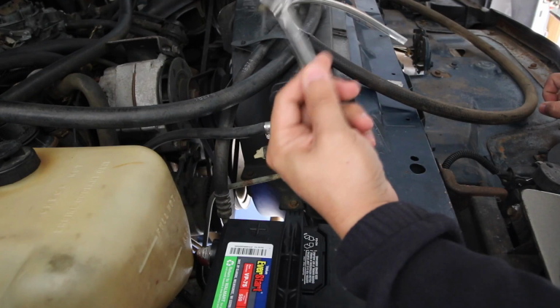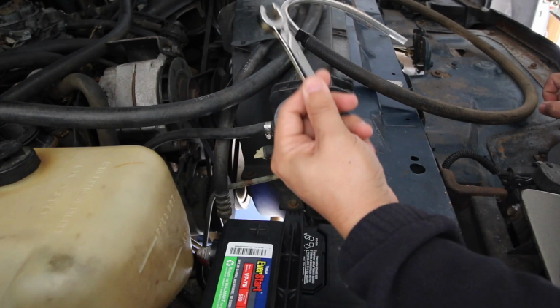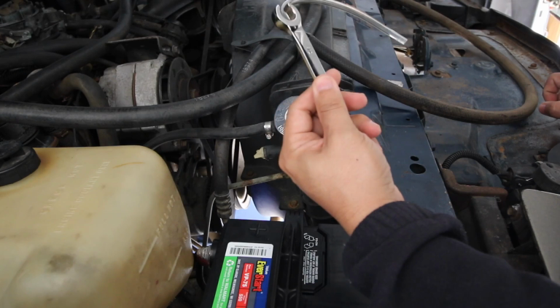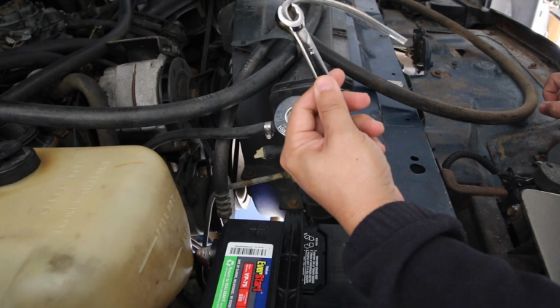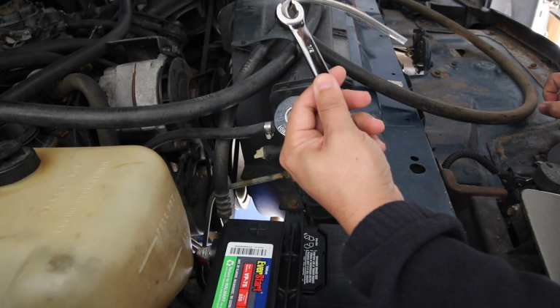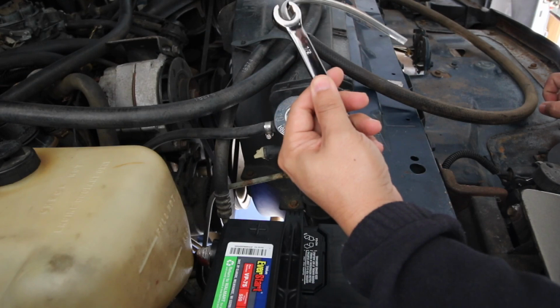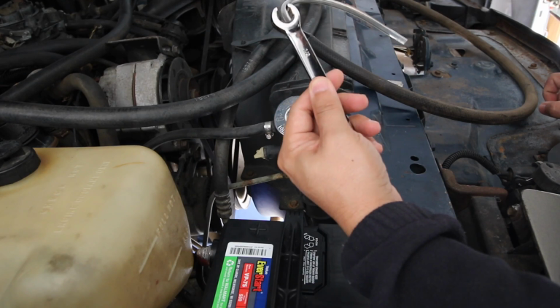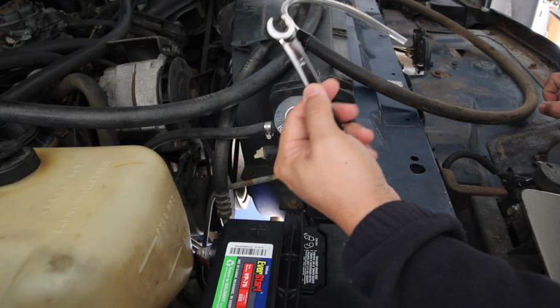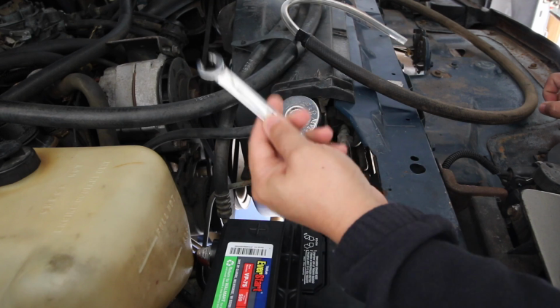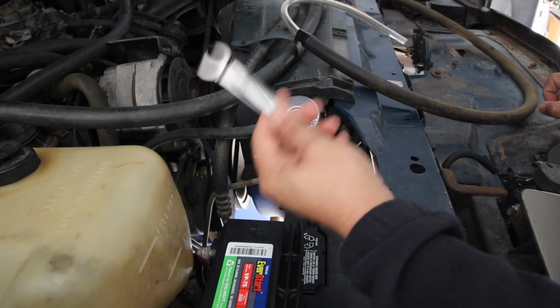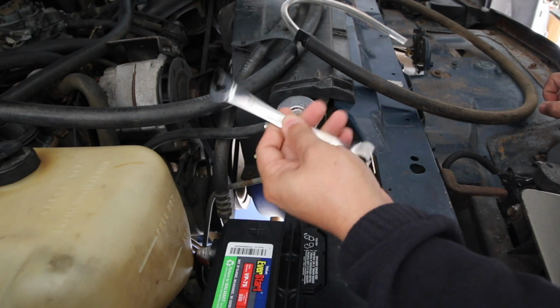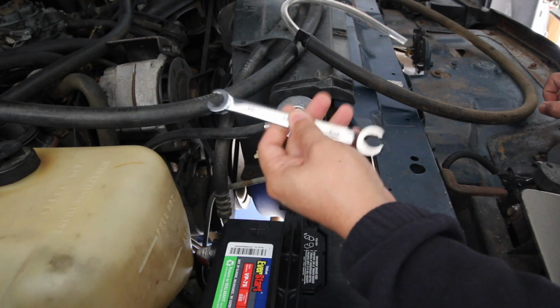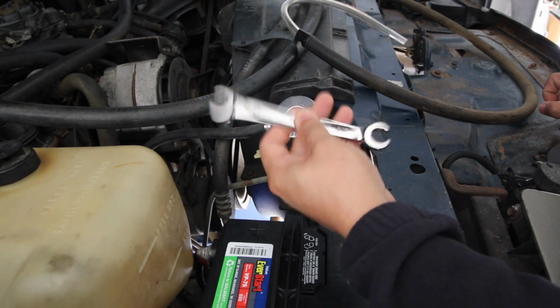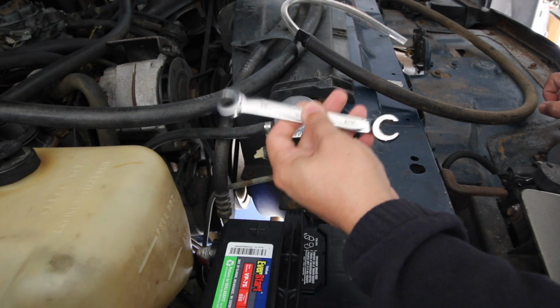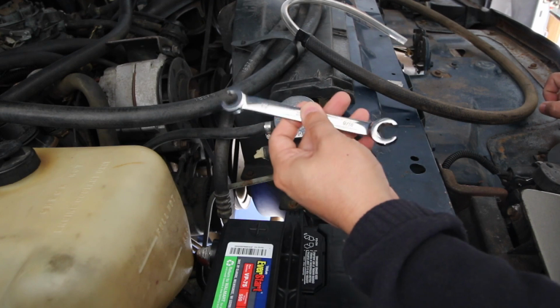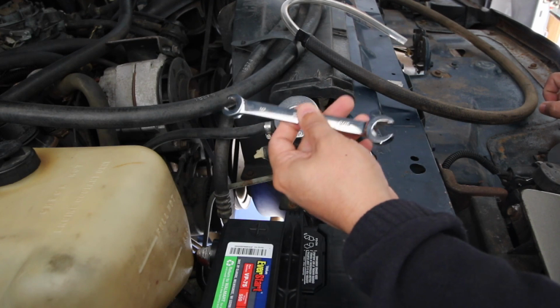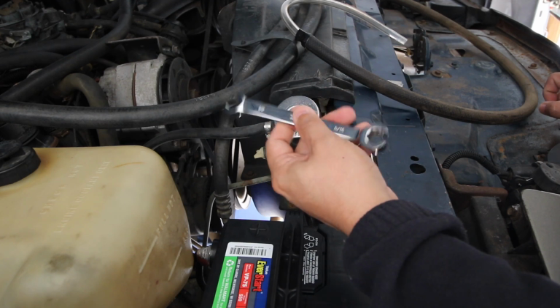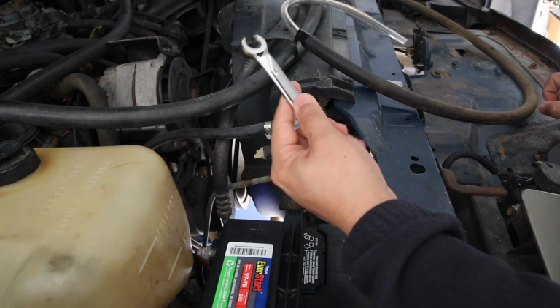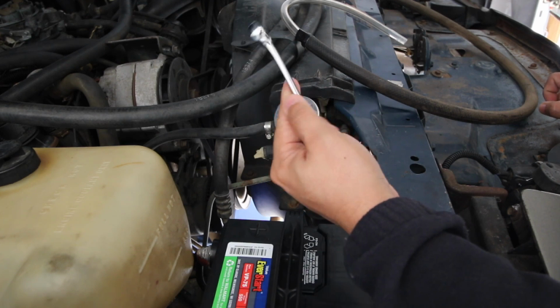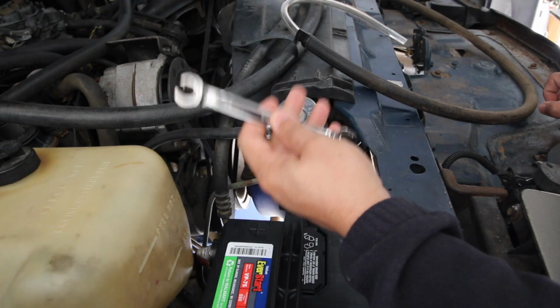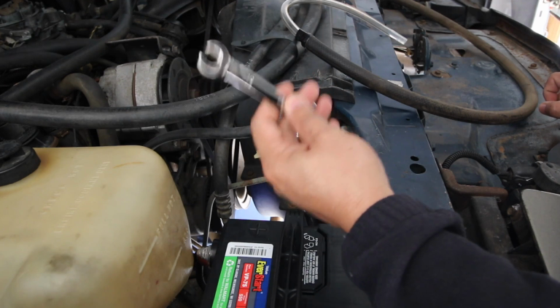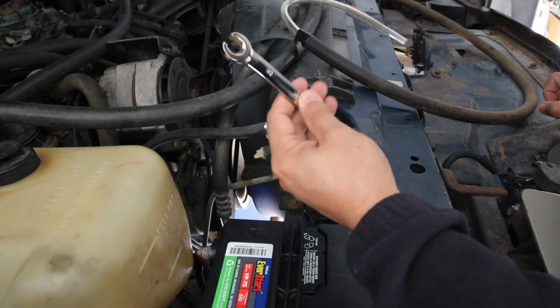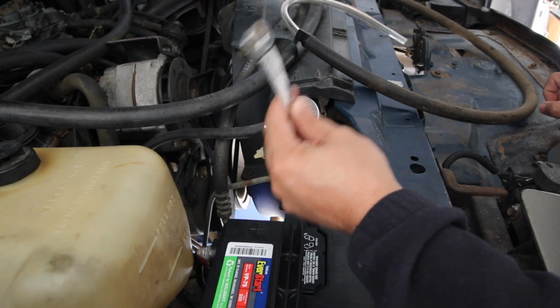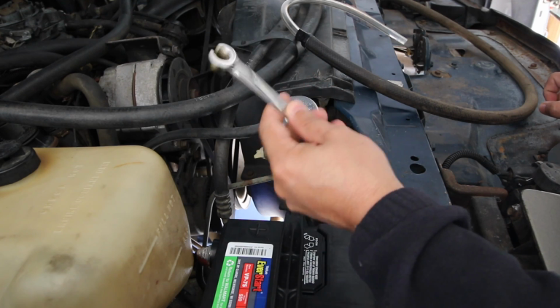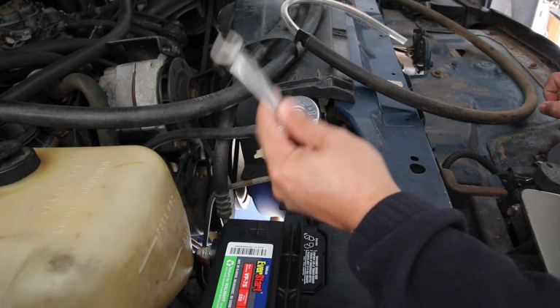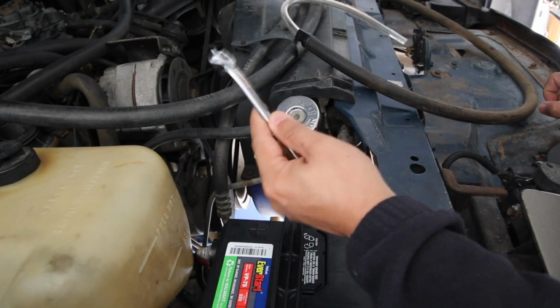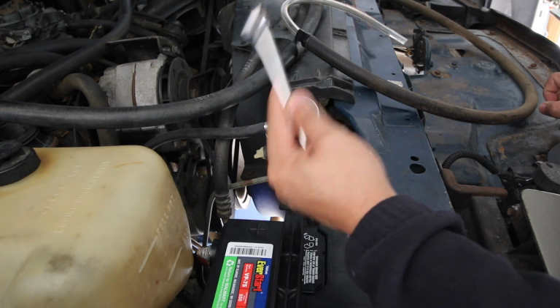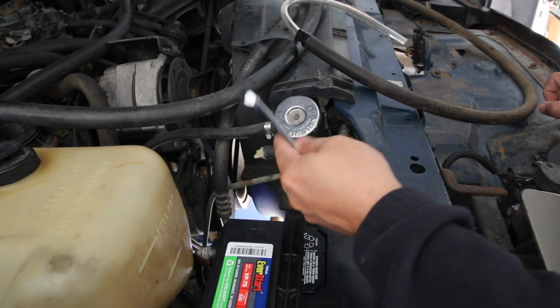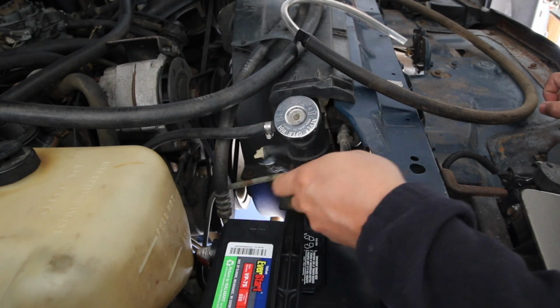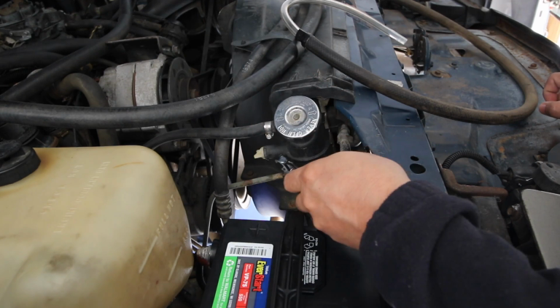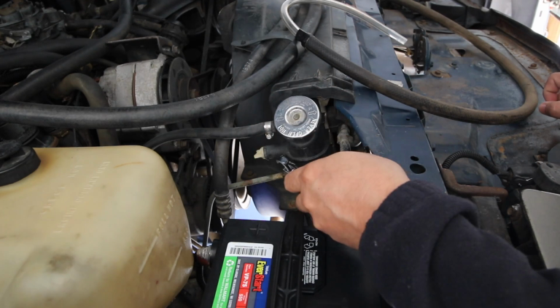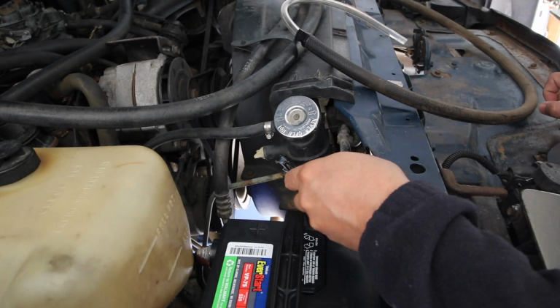Use line wrenches like this — these are specifically built for lines and it's very unlikely that you're going to strip them.